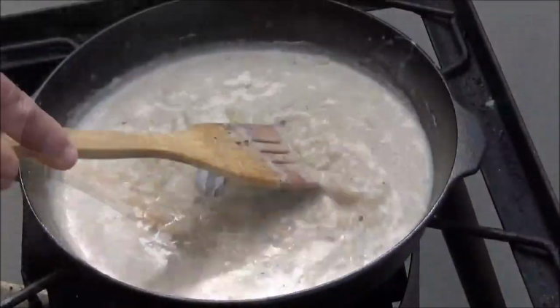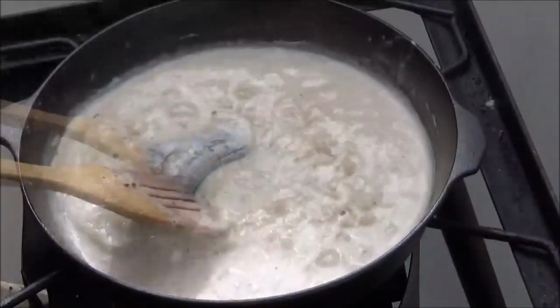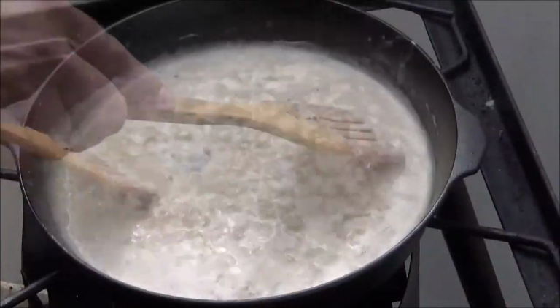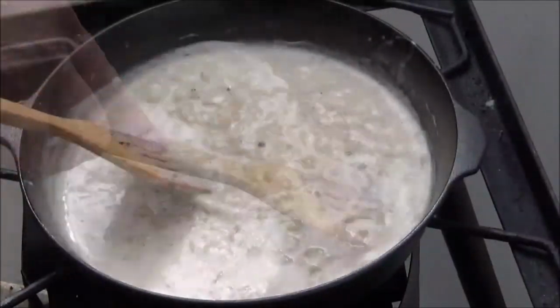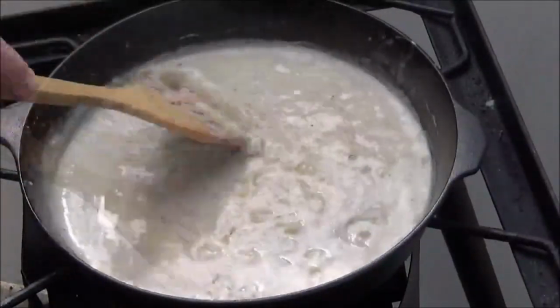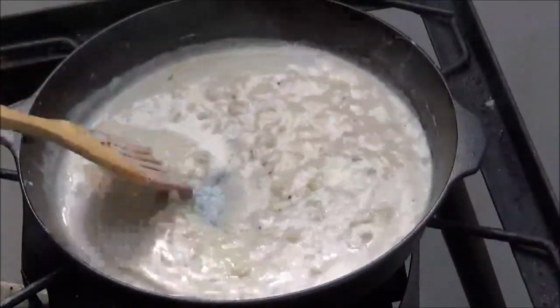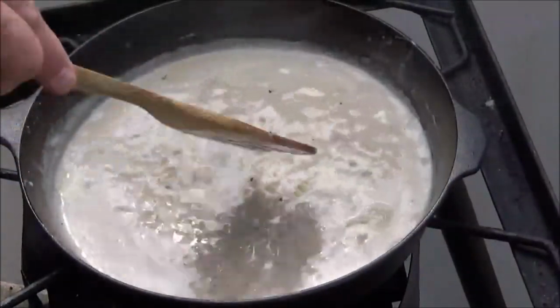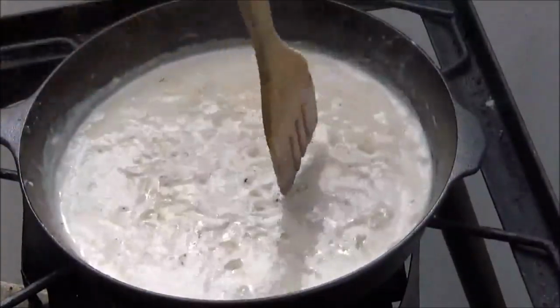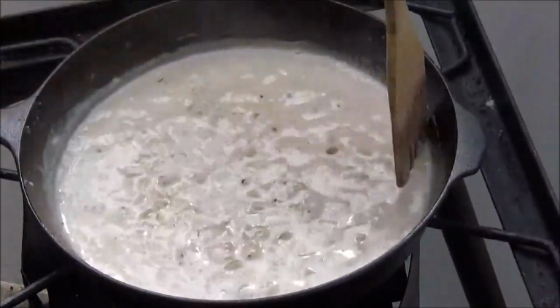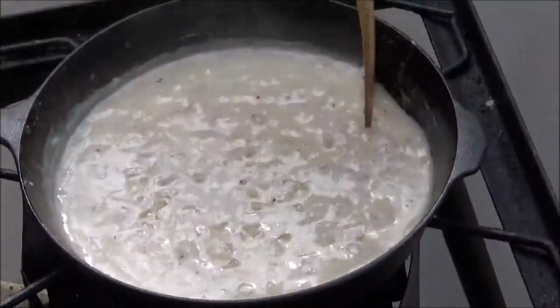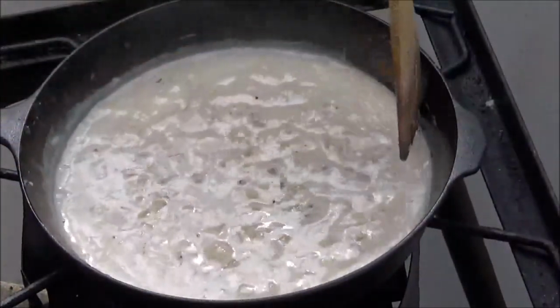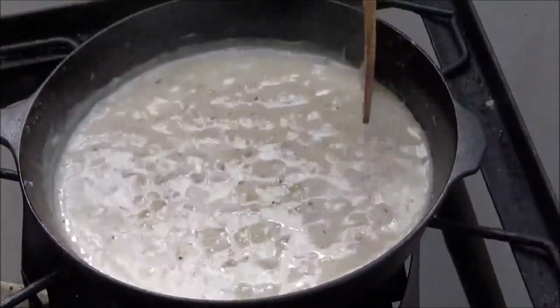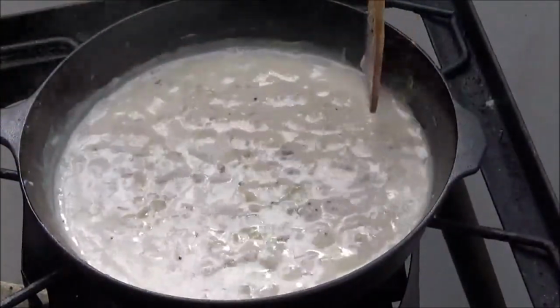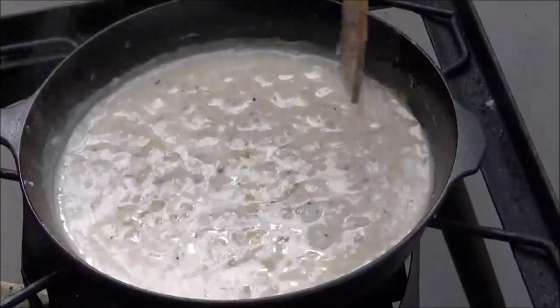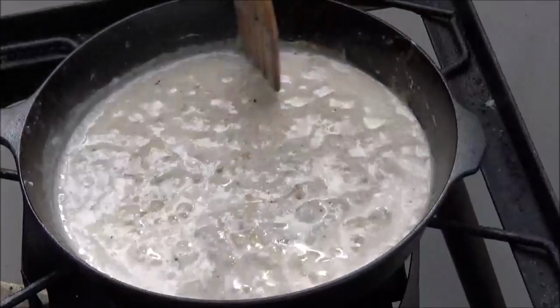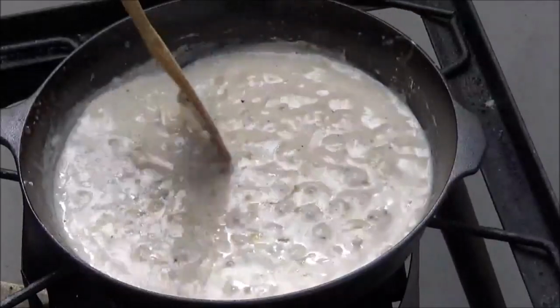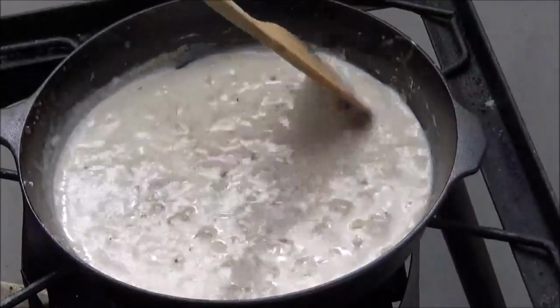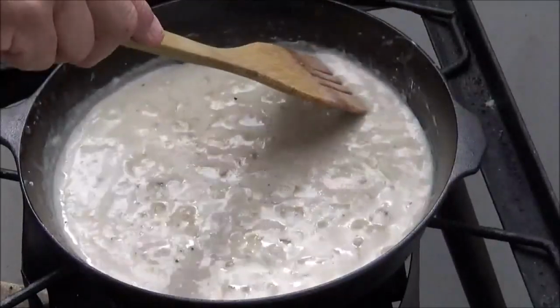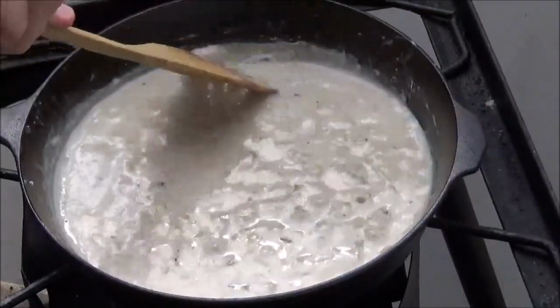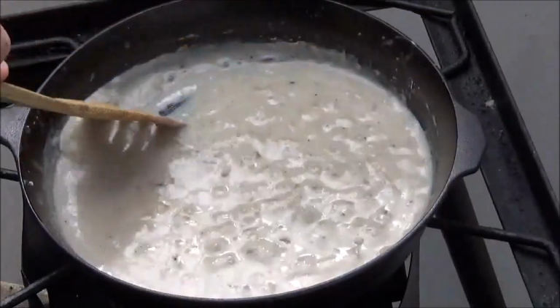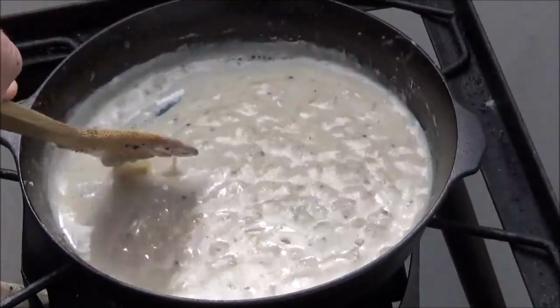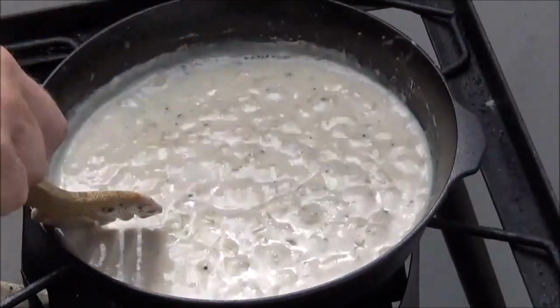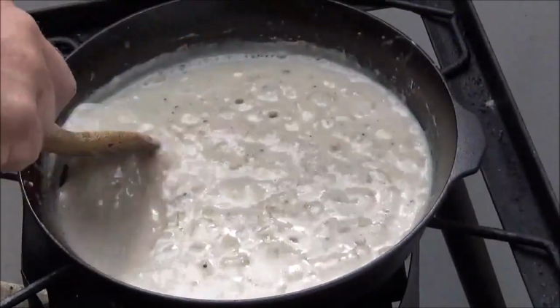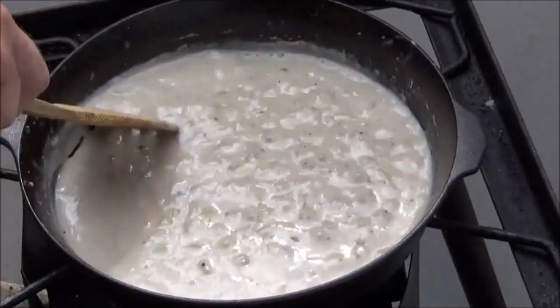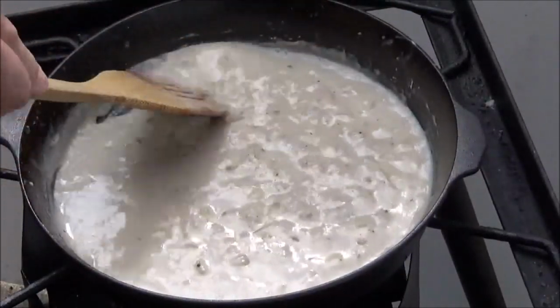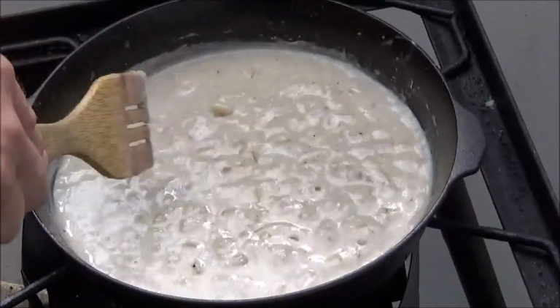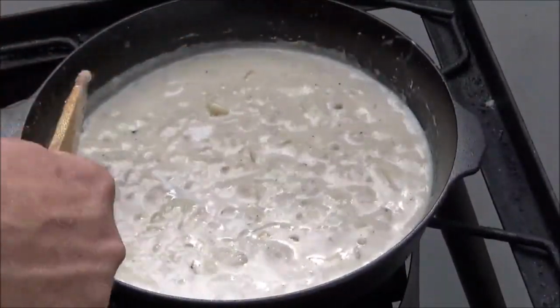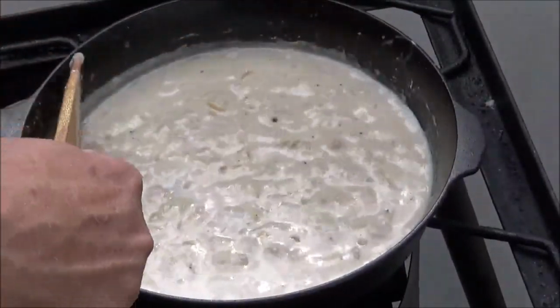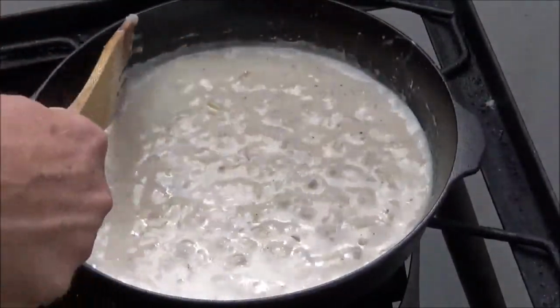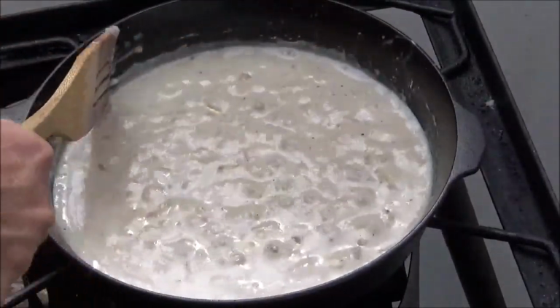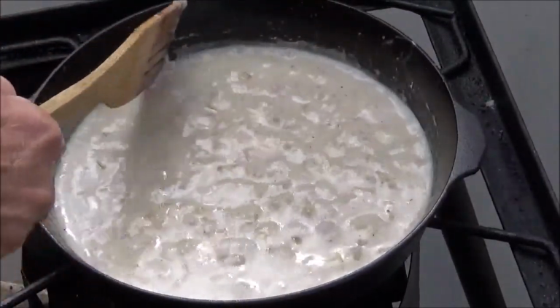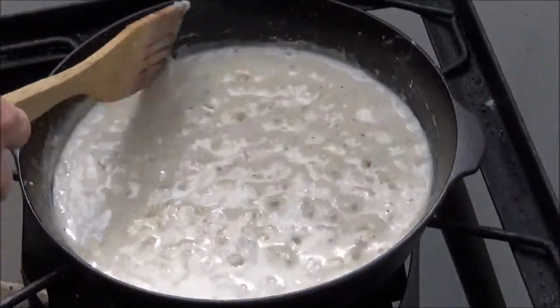That smells awesome. This is a great cheap way to make any meal go a lot farther — that was probably why it was invented to begin with.